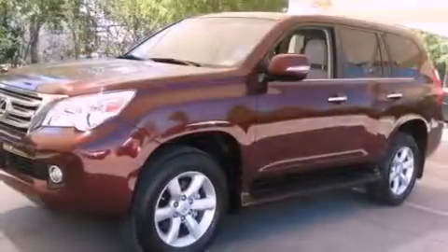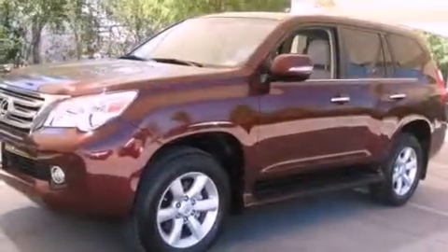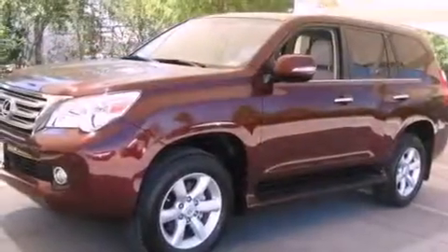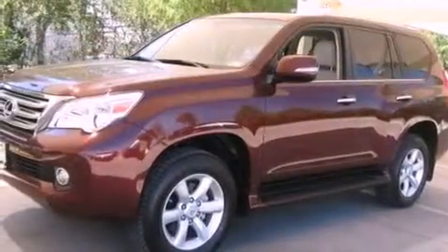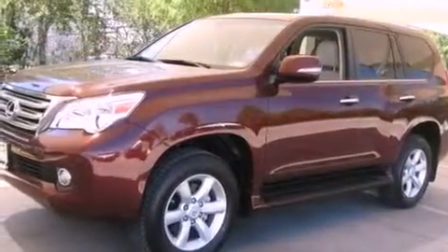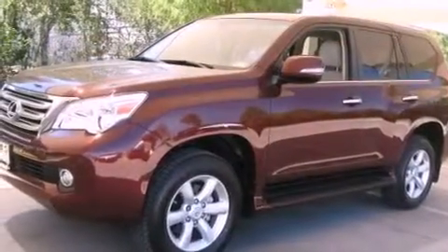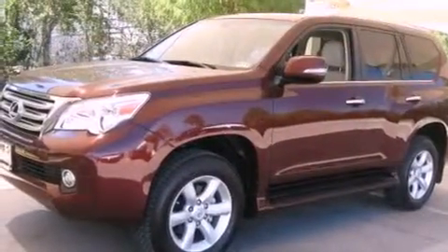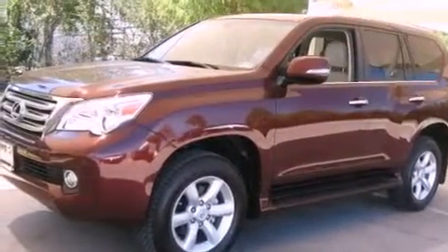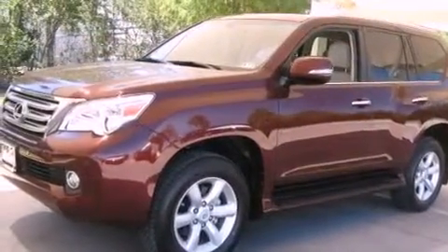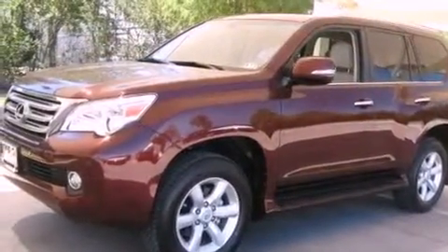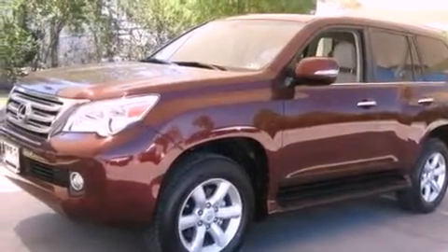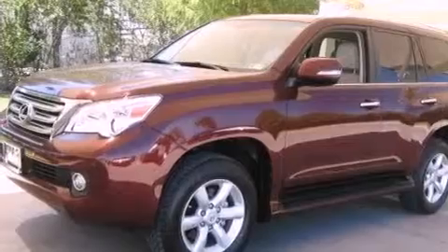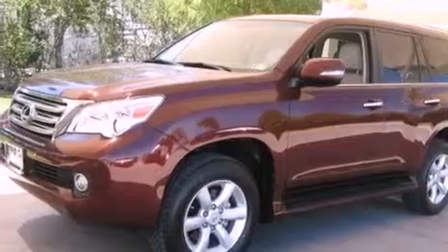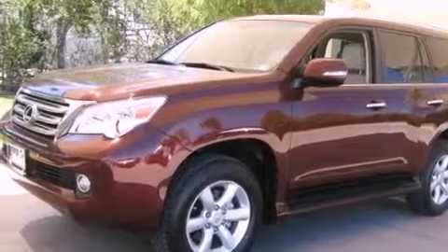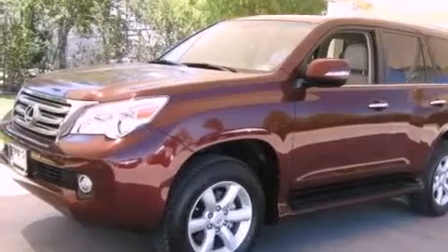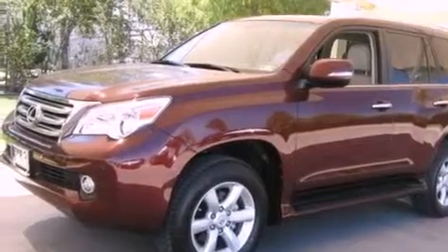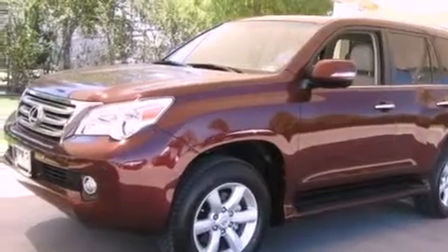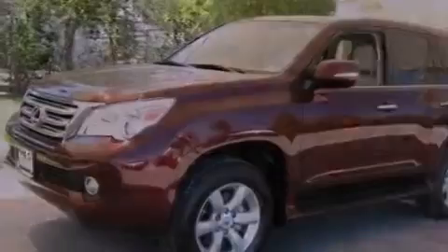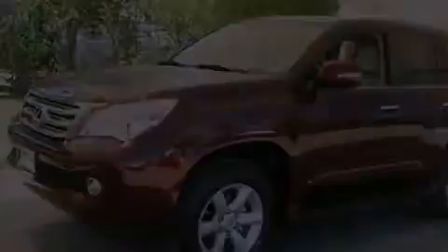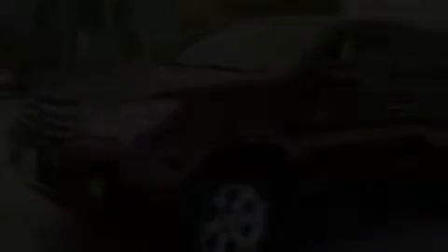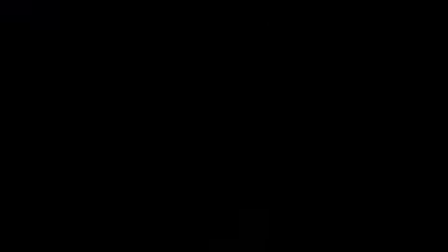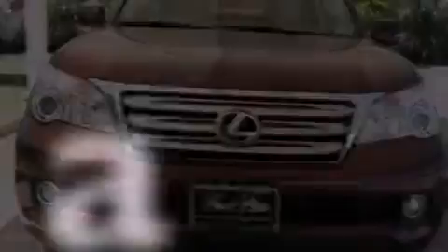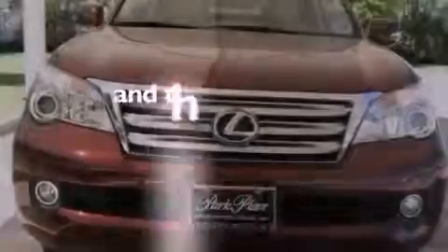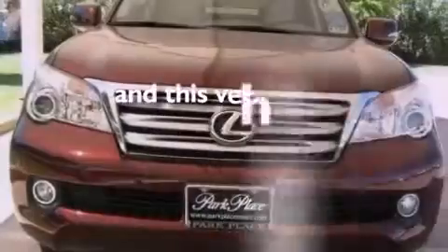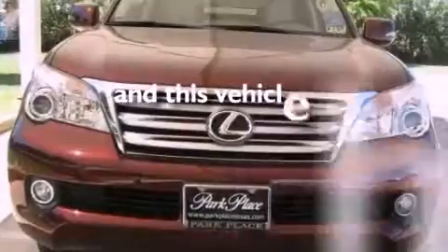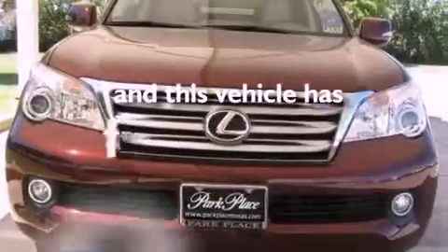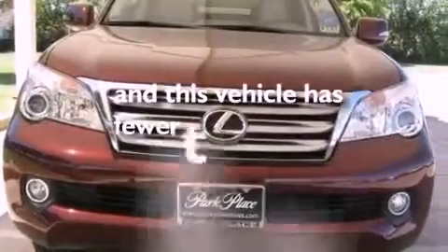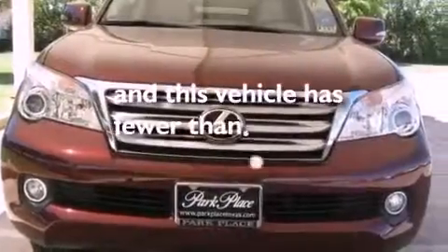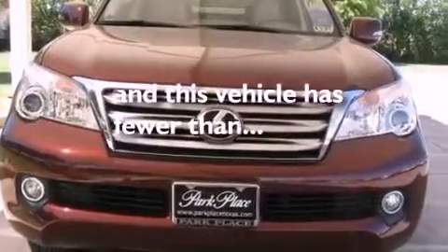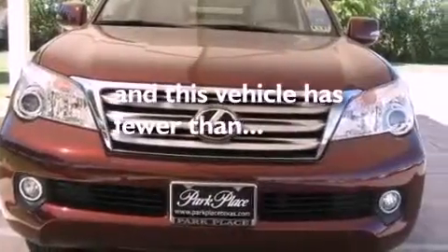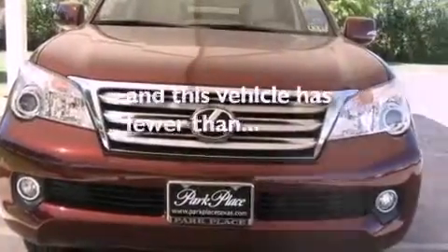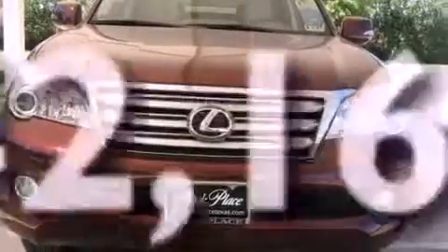Additional features include a rear spoiler, a low tire pressure indicator, a home link feature, and this vehicle has less than 43,000 miles.